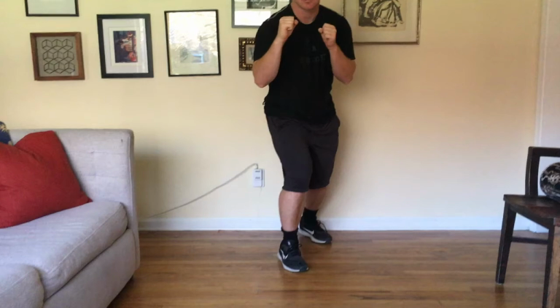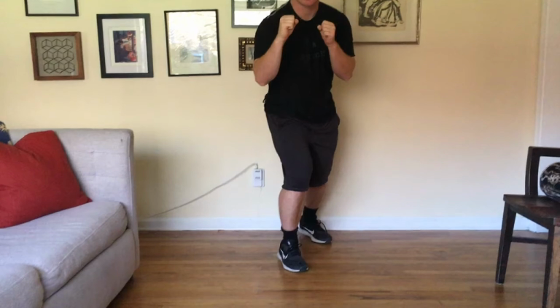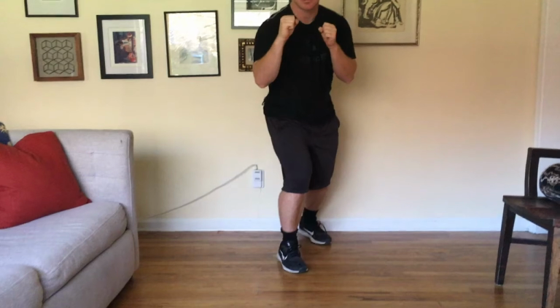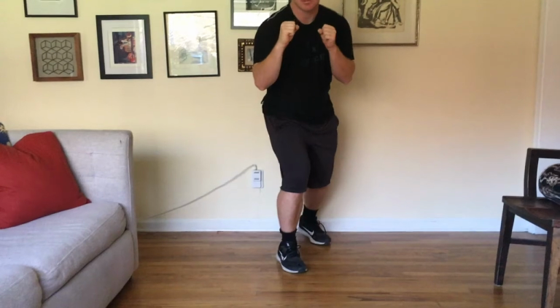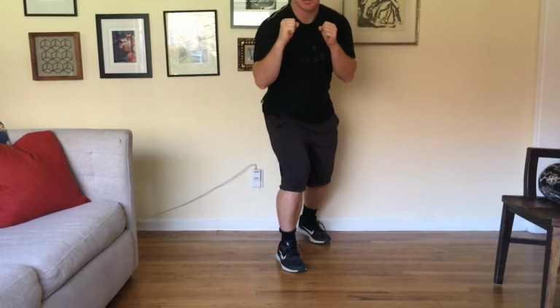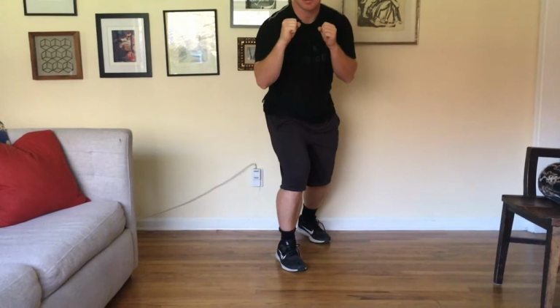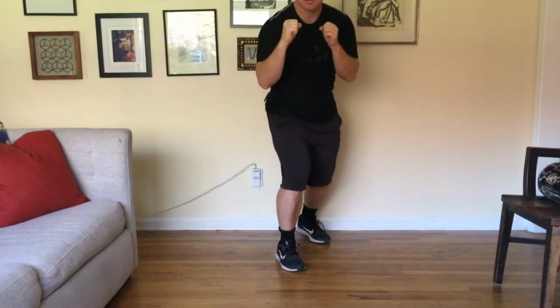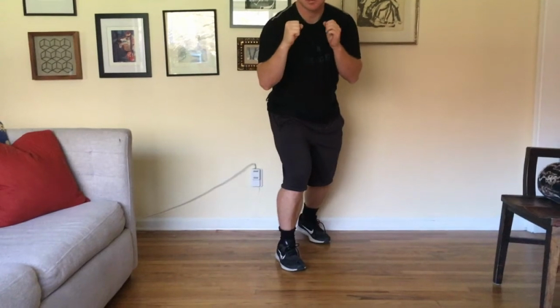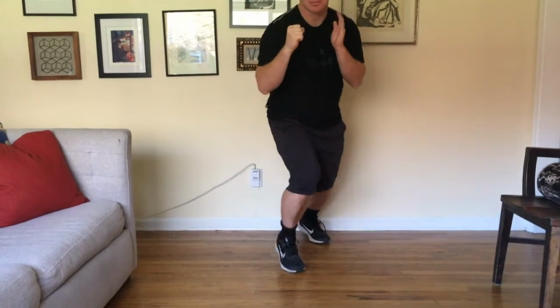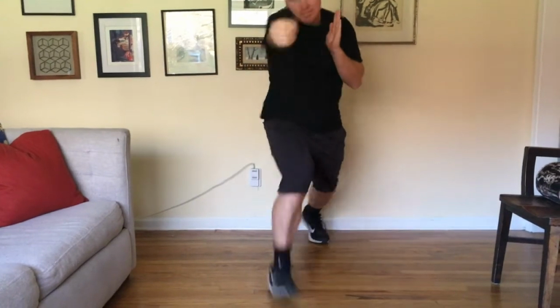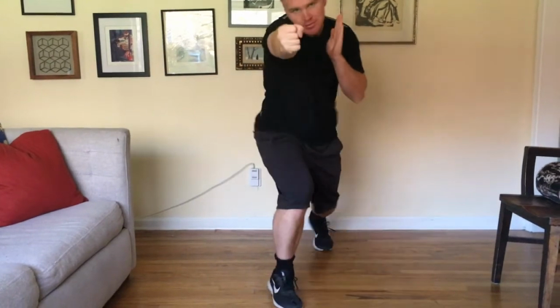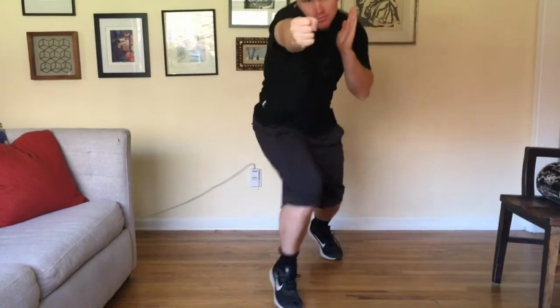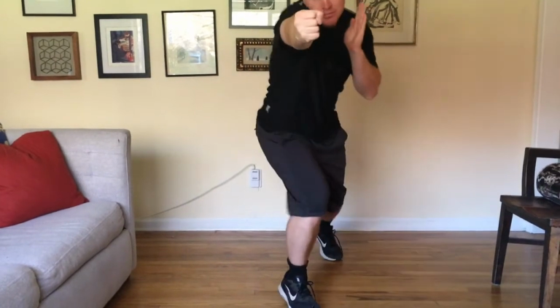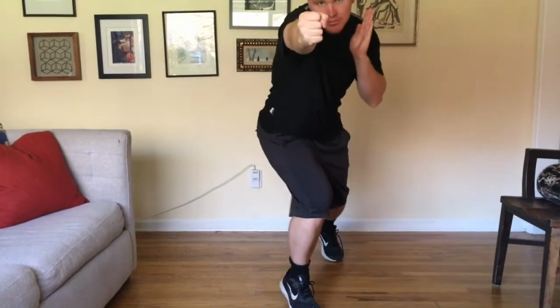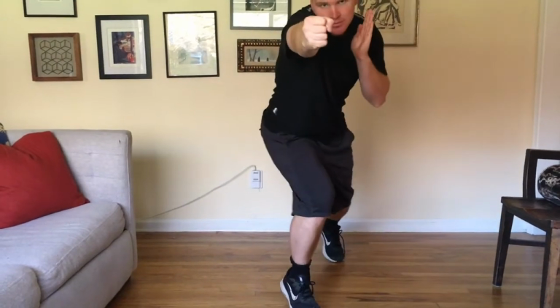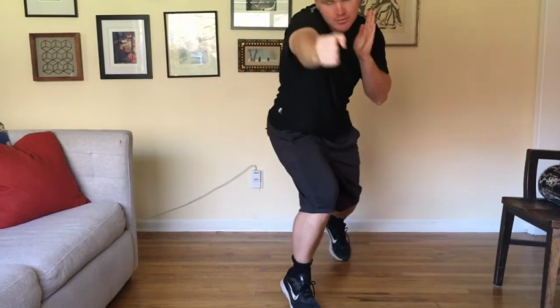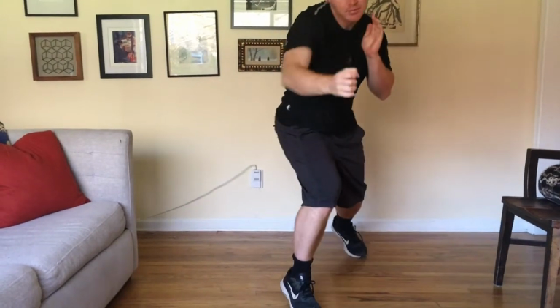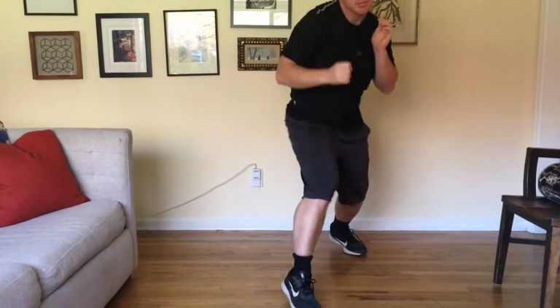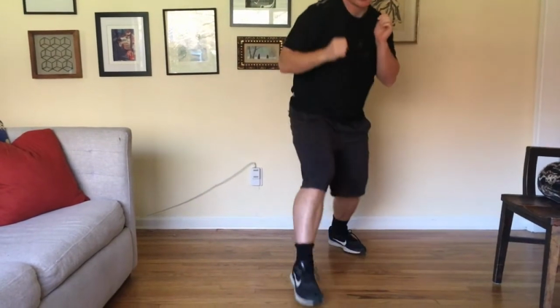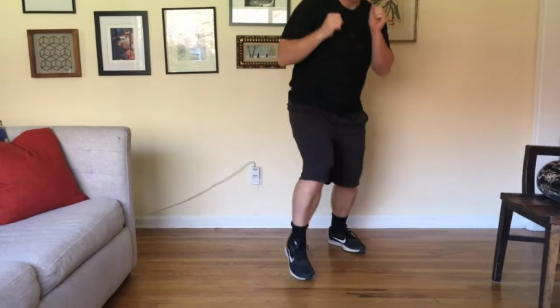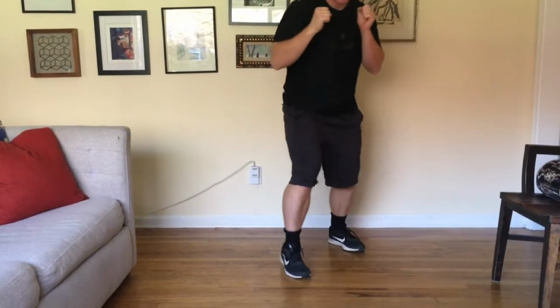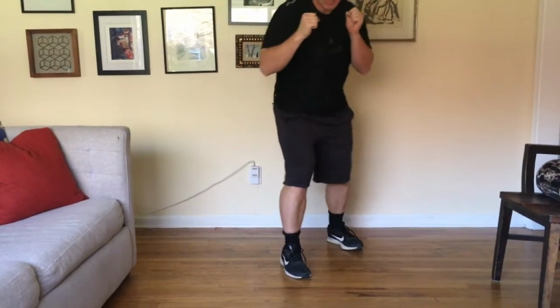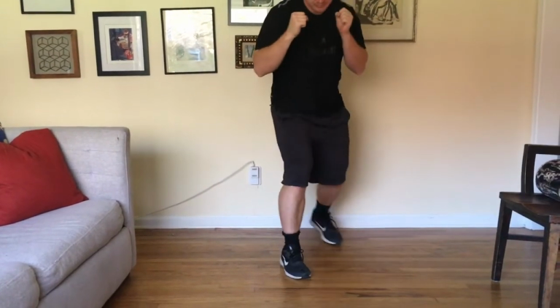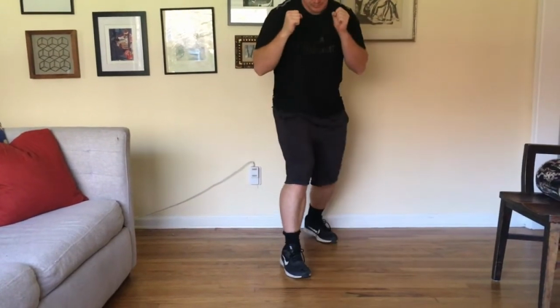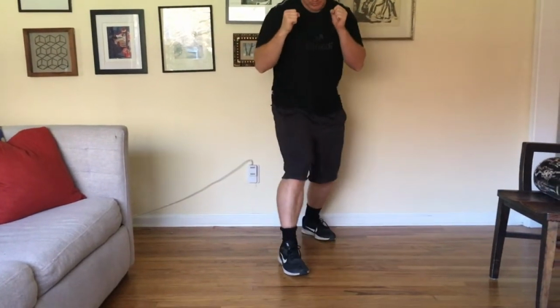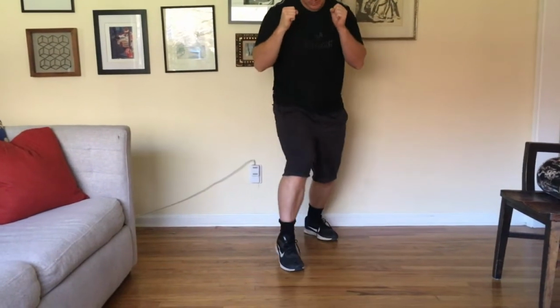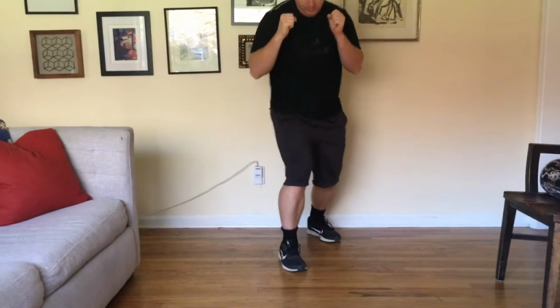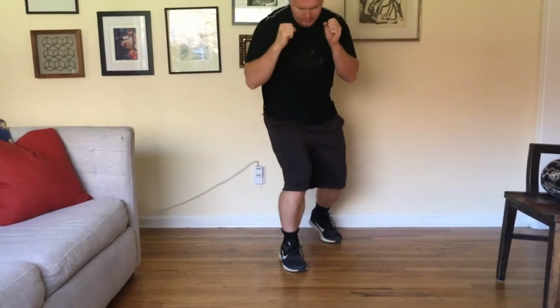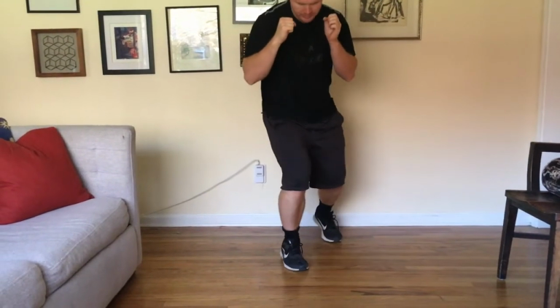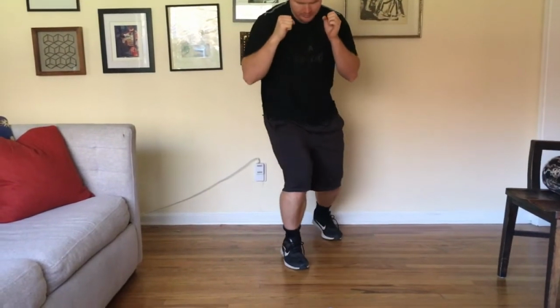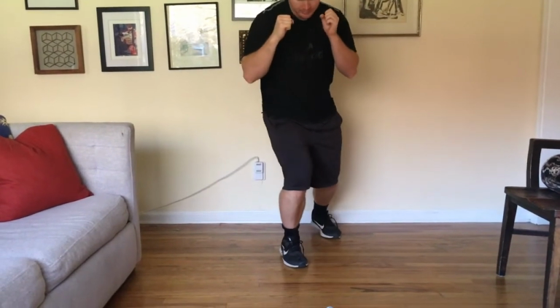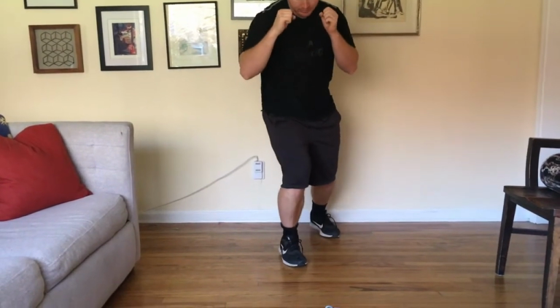Howdy there! Welcome to Boxing for Exercise 3. First we're going to do some review.